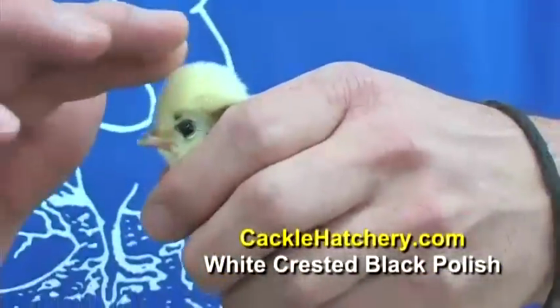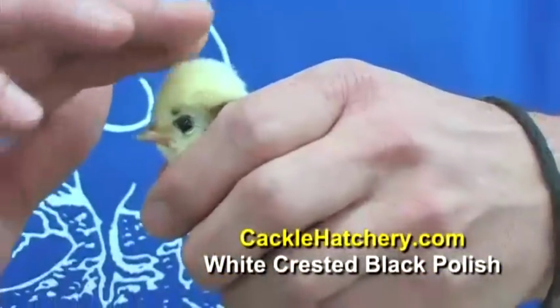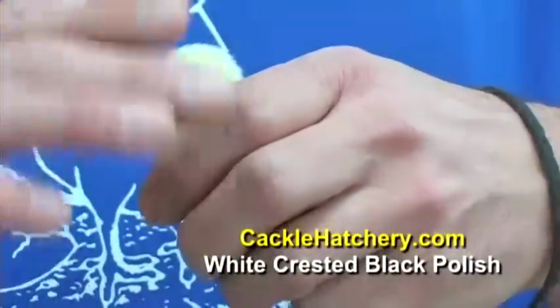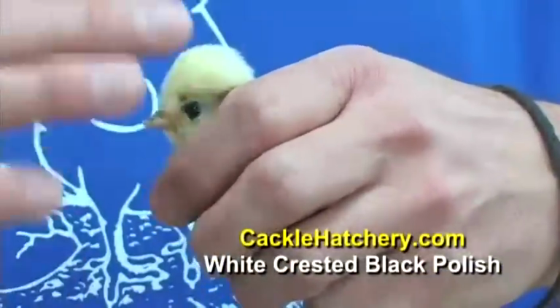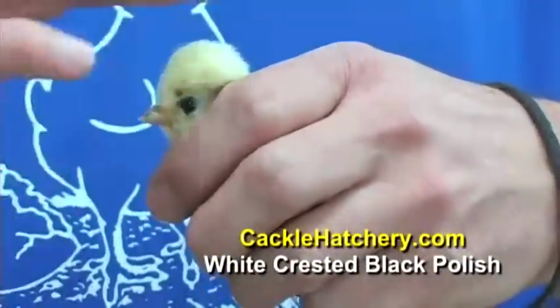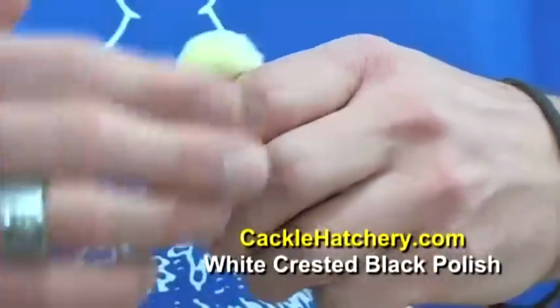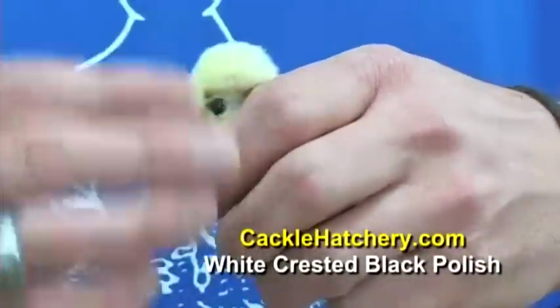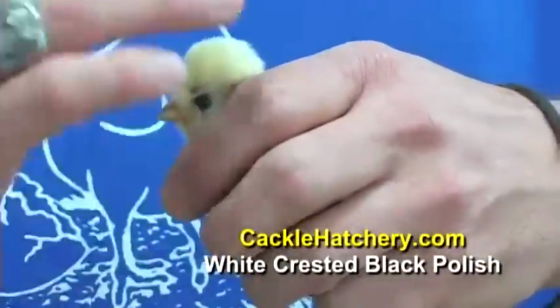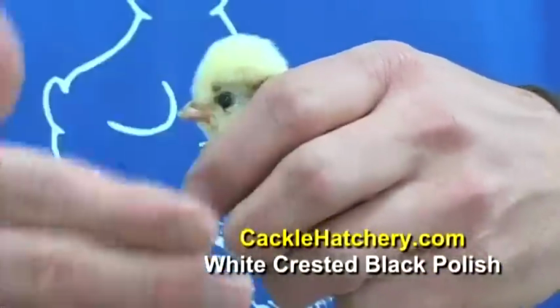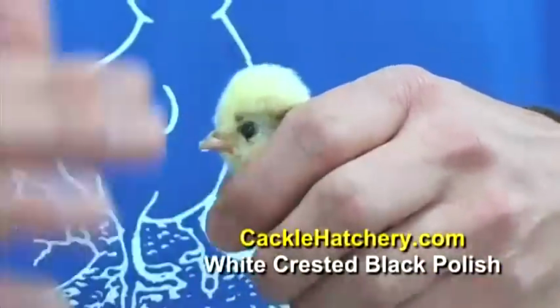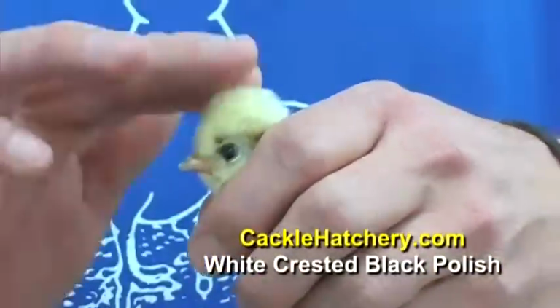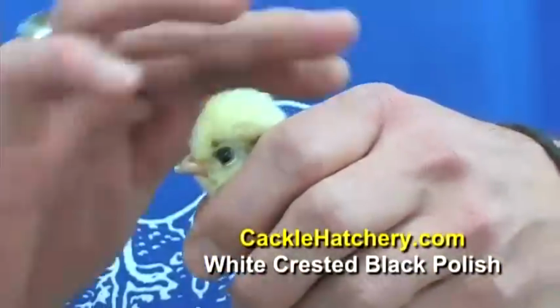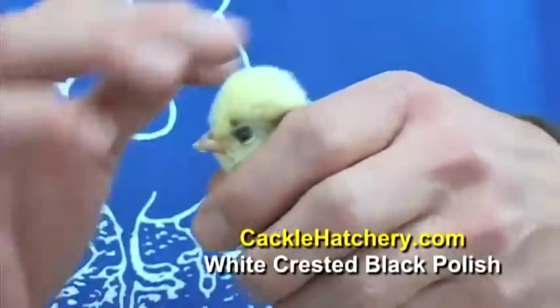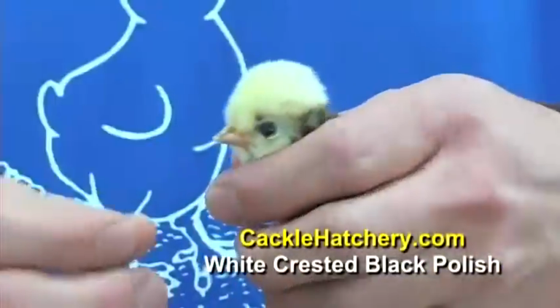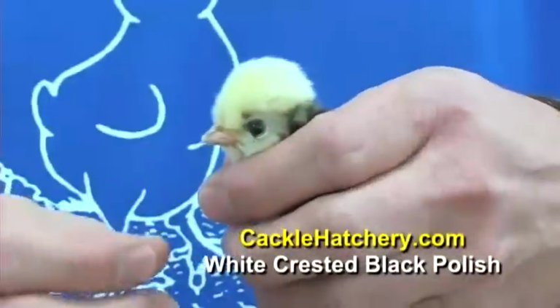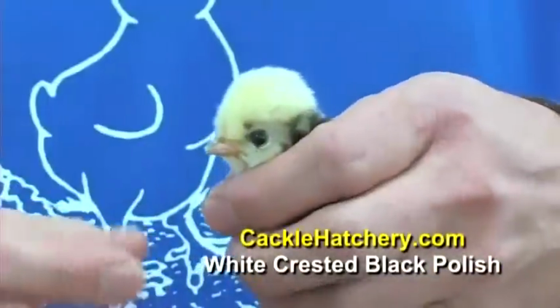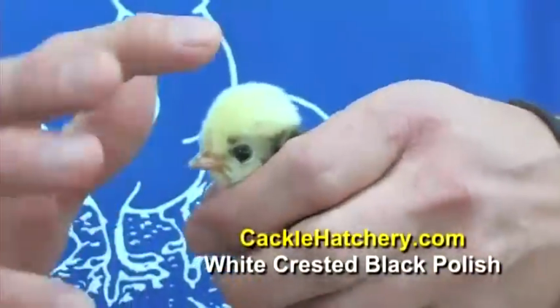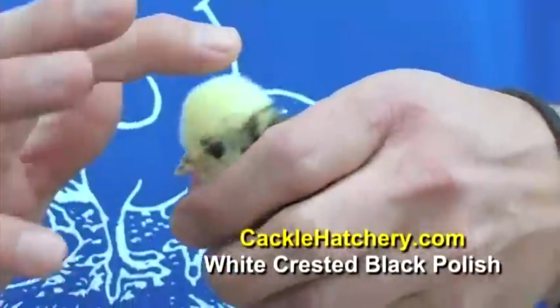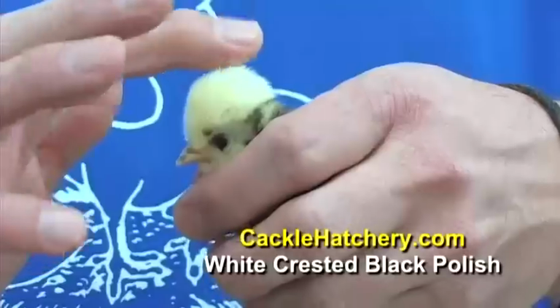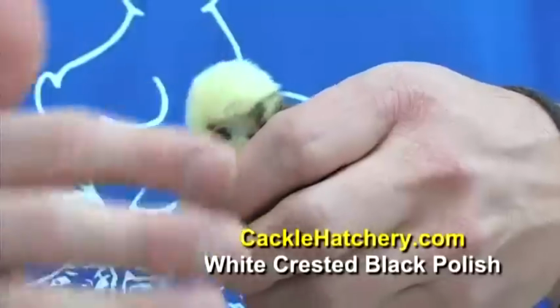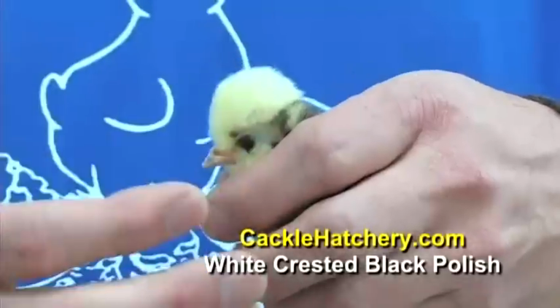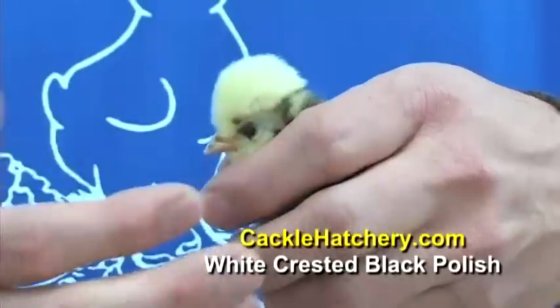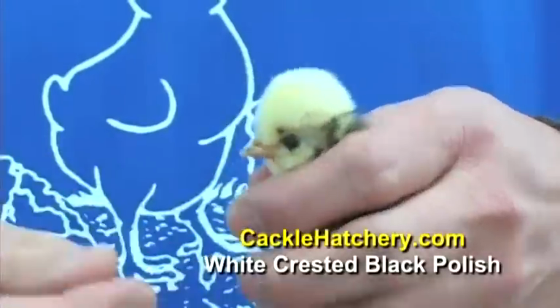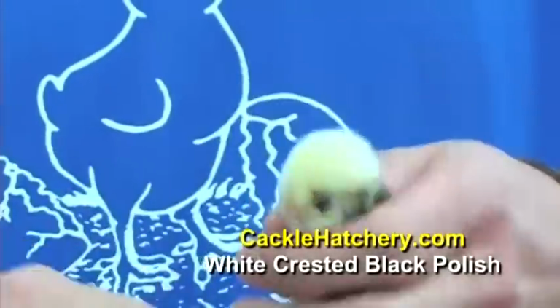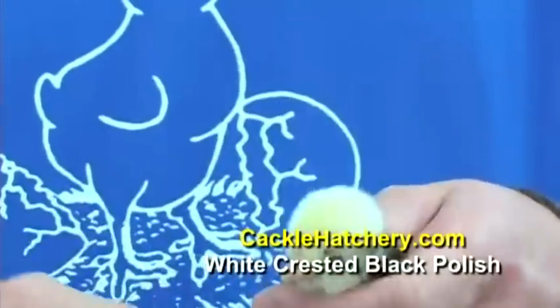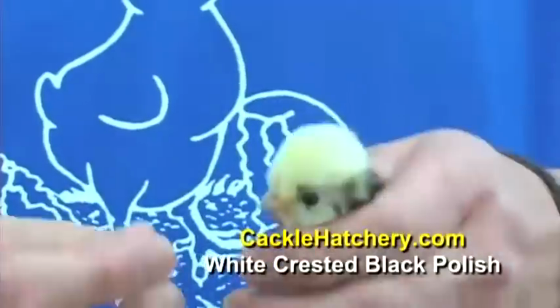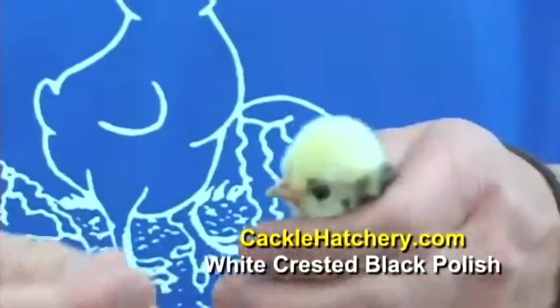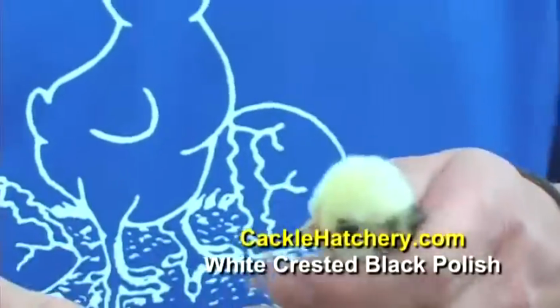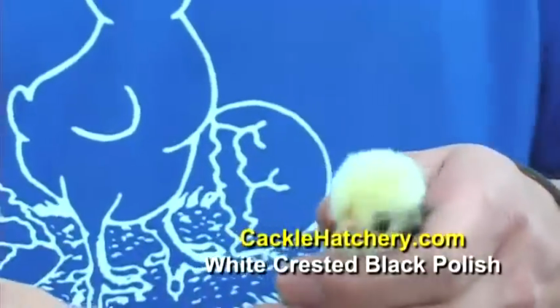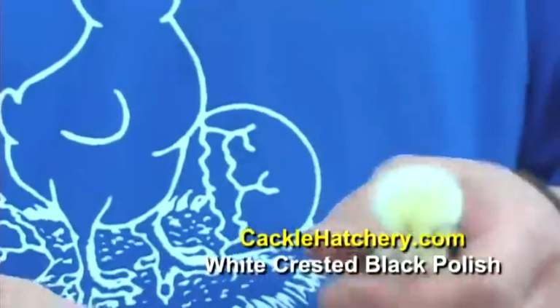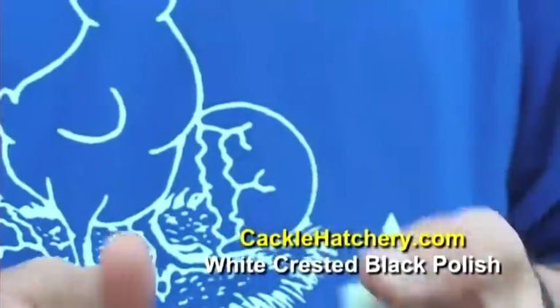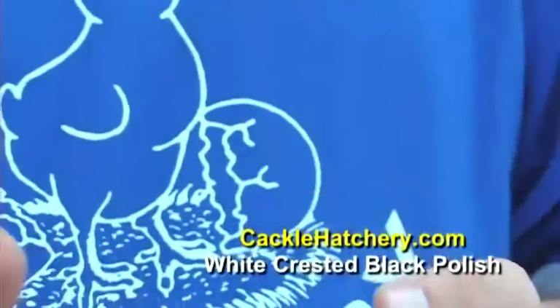These feathers will droop off to the side and the back. This will be solid white — that's one of the unique features.